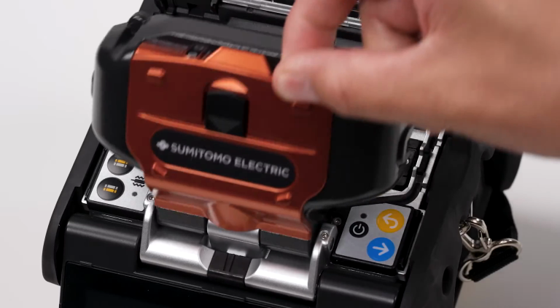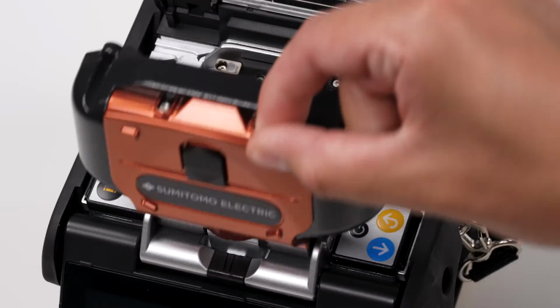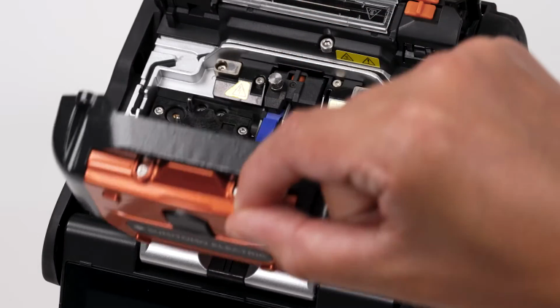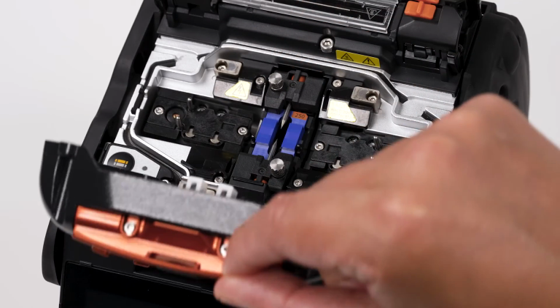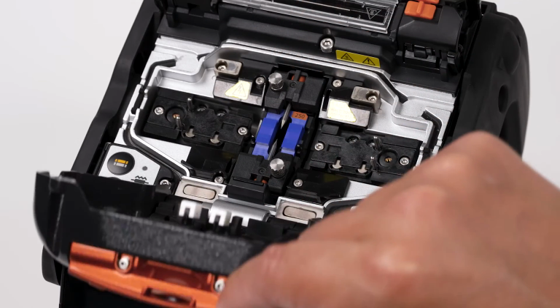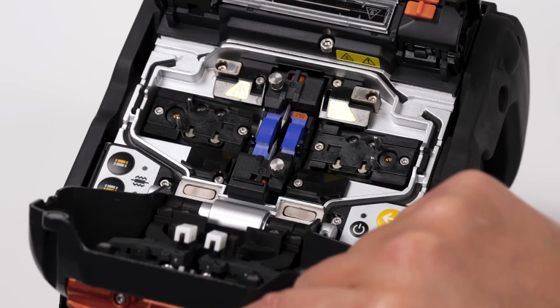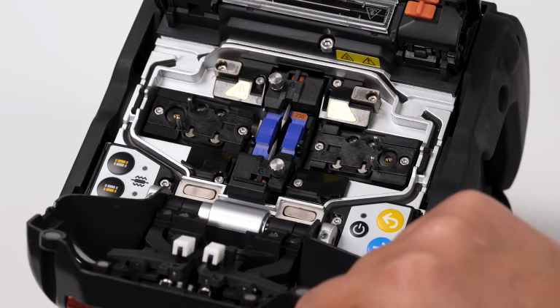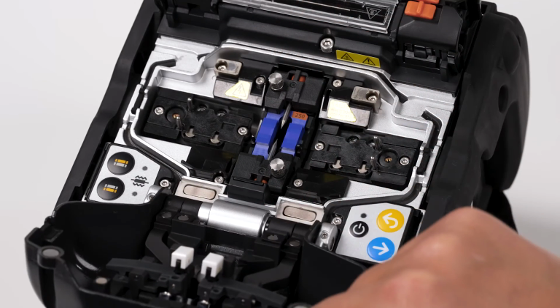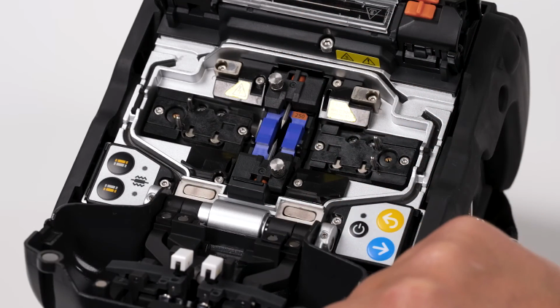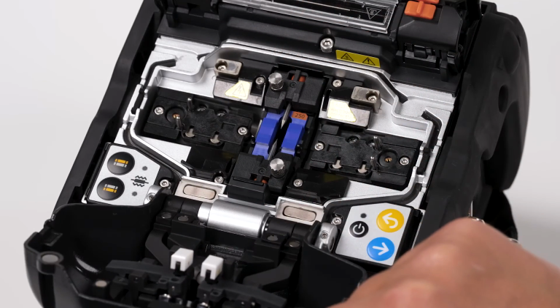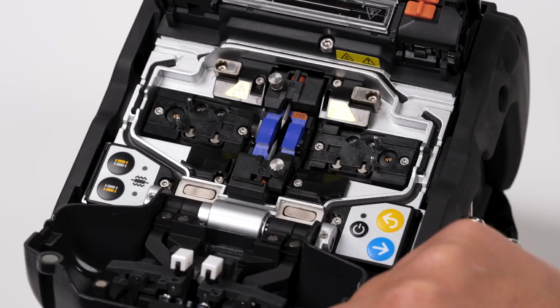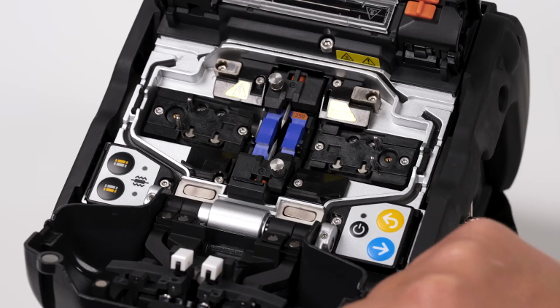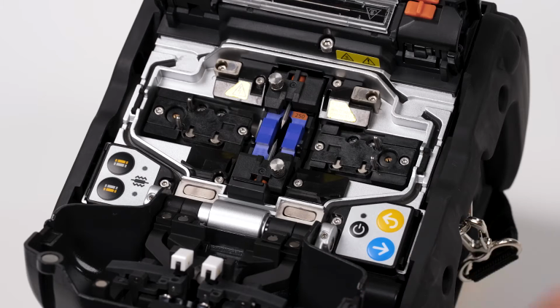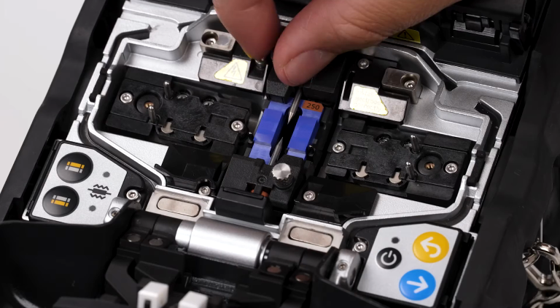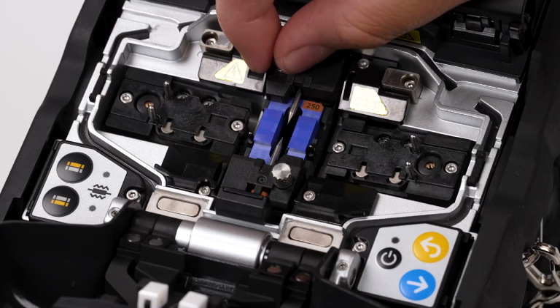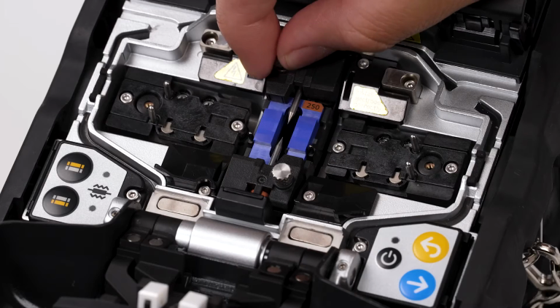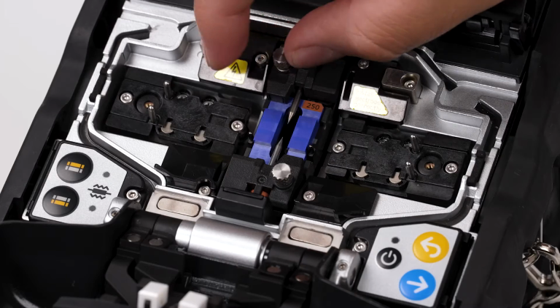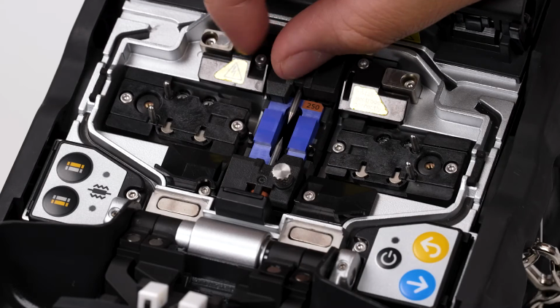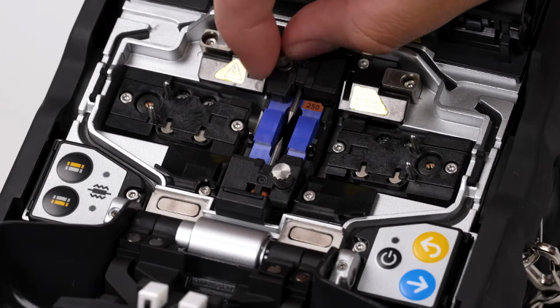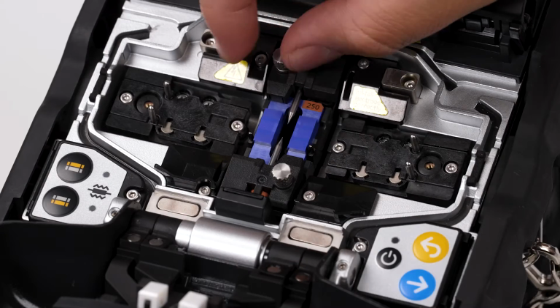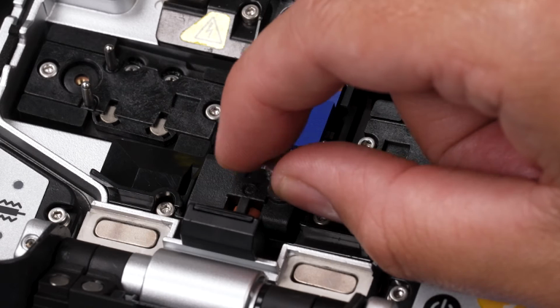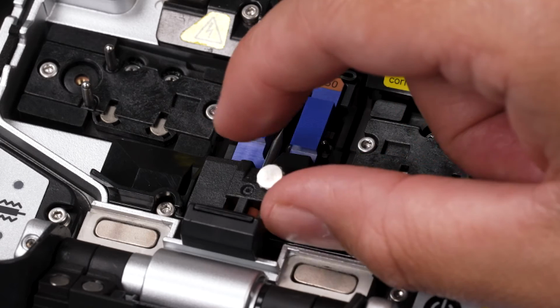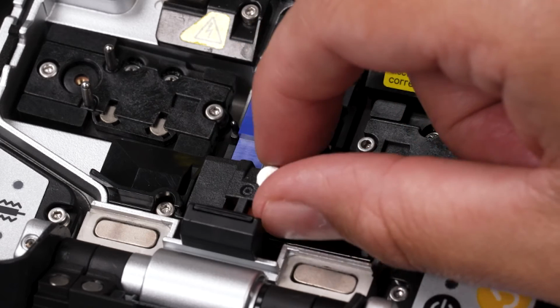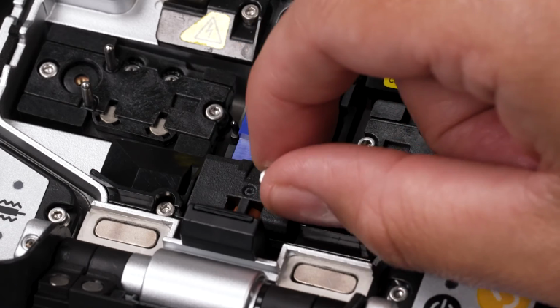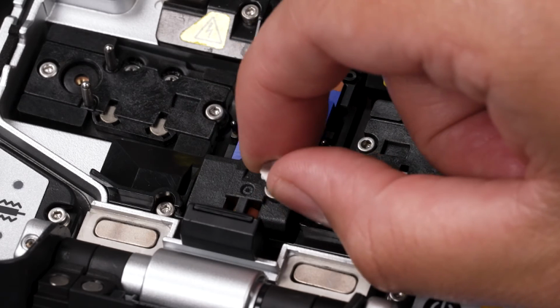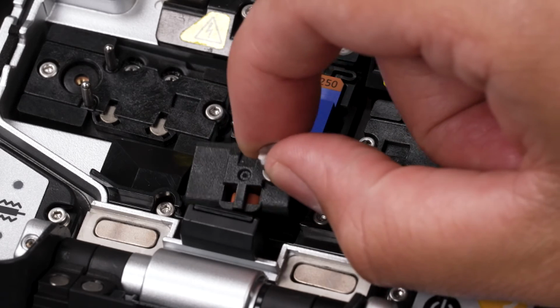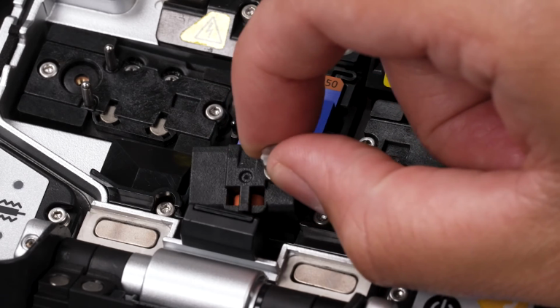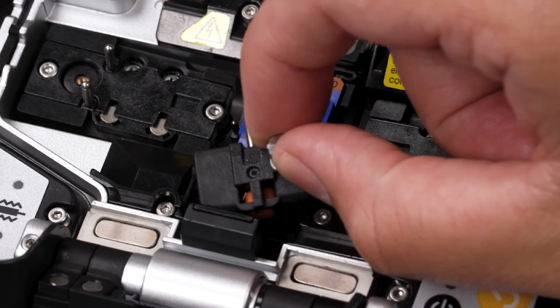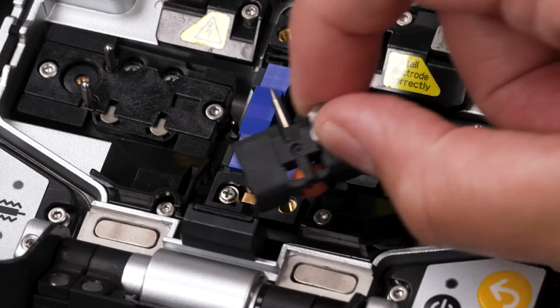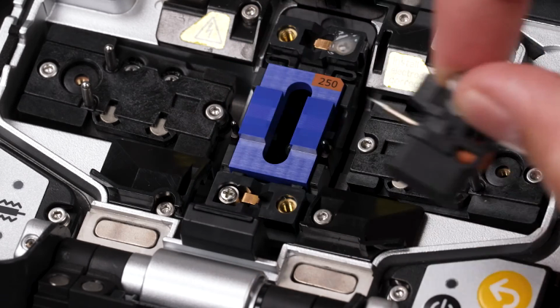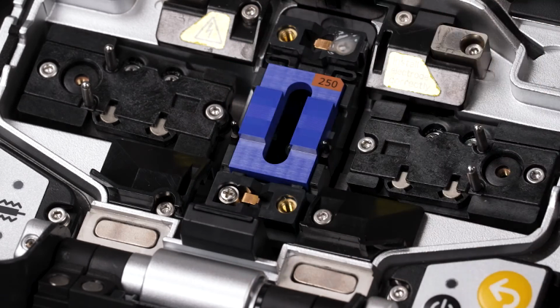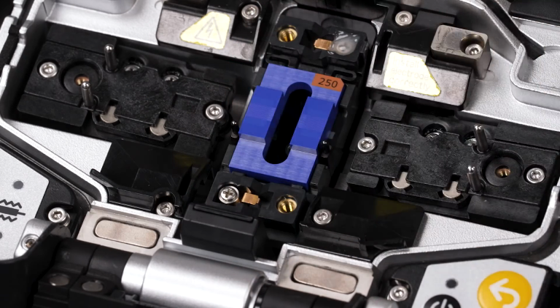Open the hood. Remove the electrodes by twisting the silver knobs located at the top and bottom of the V-Groove.